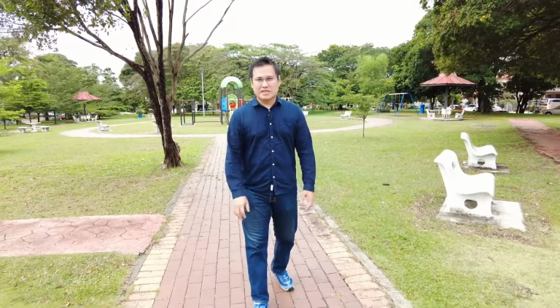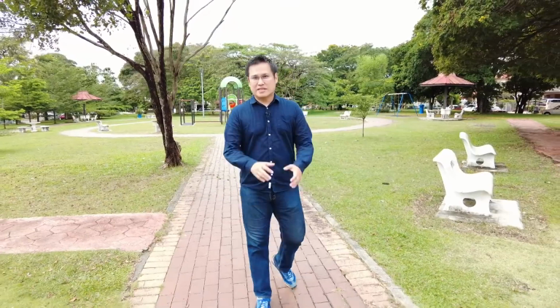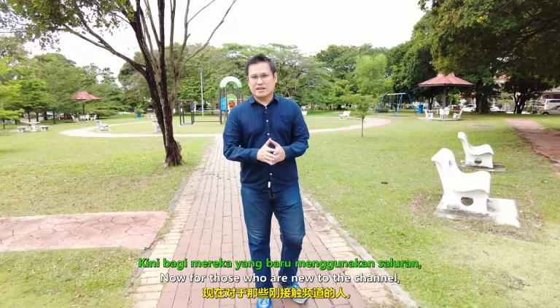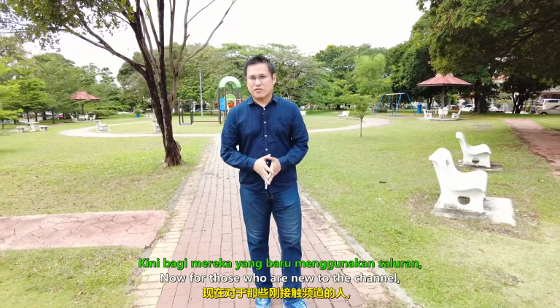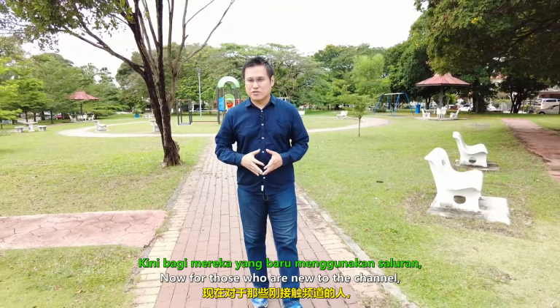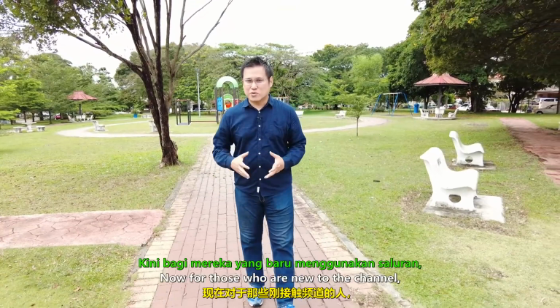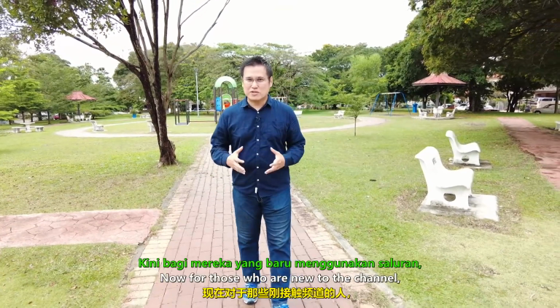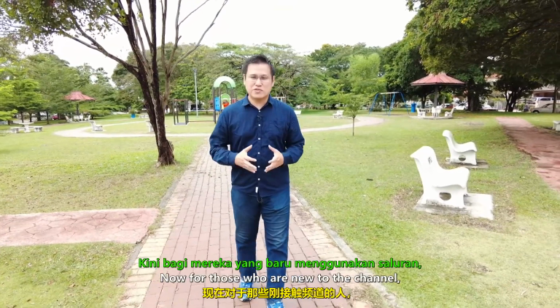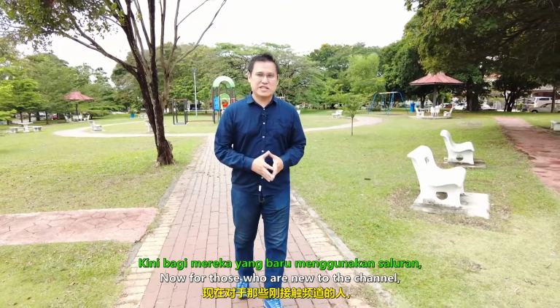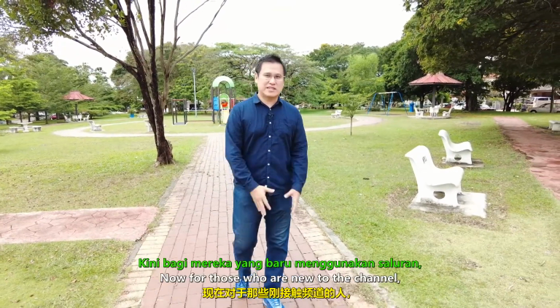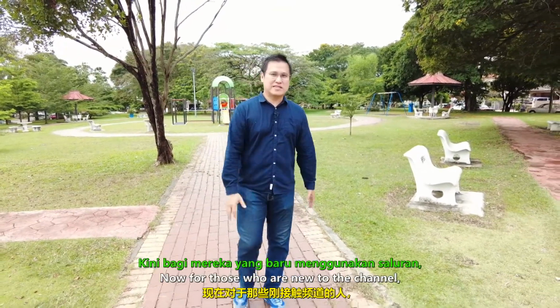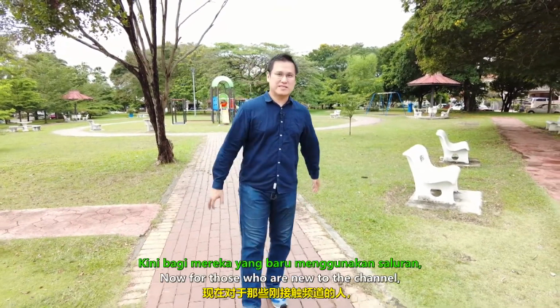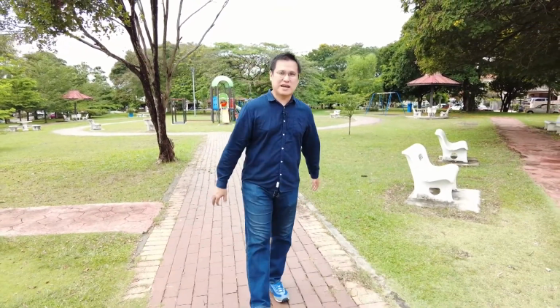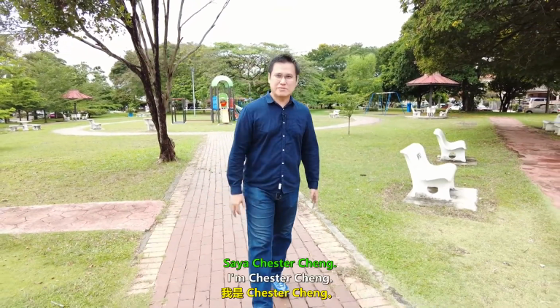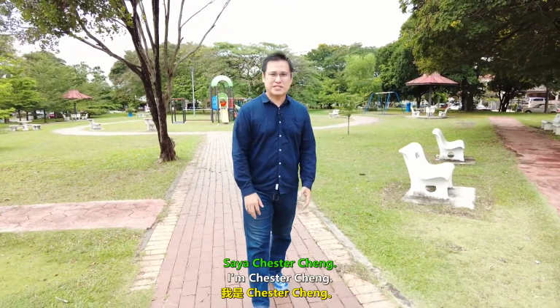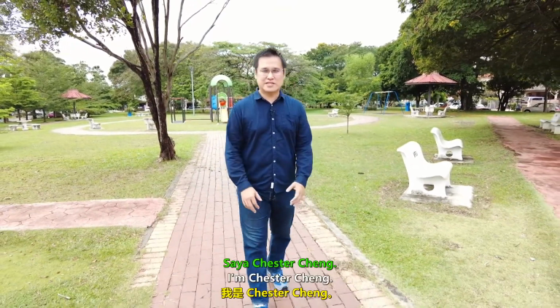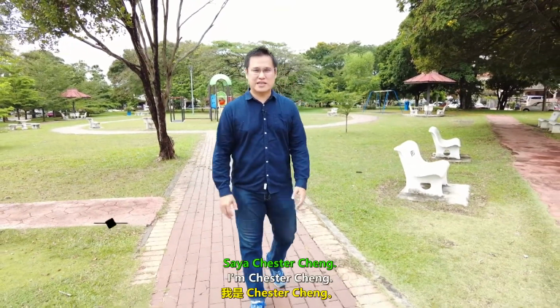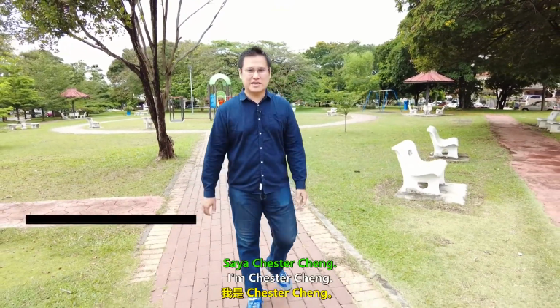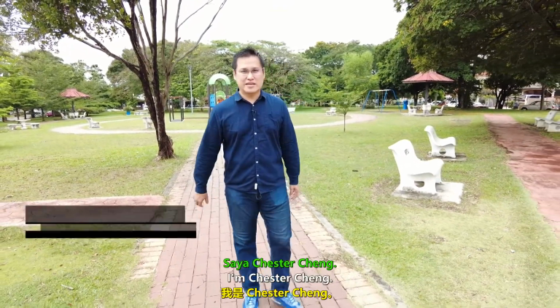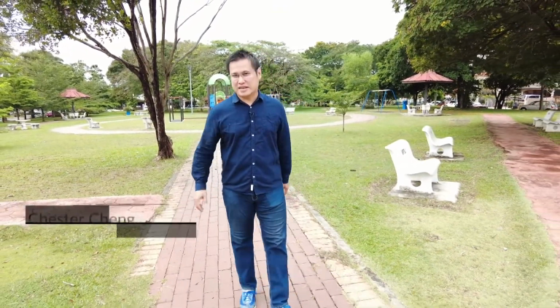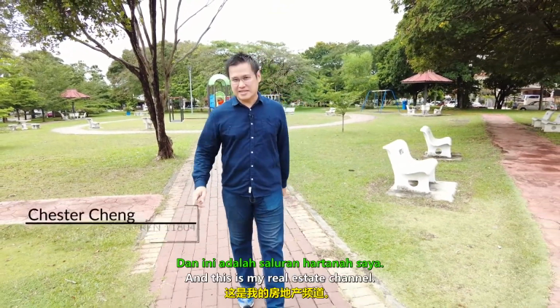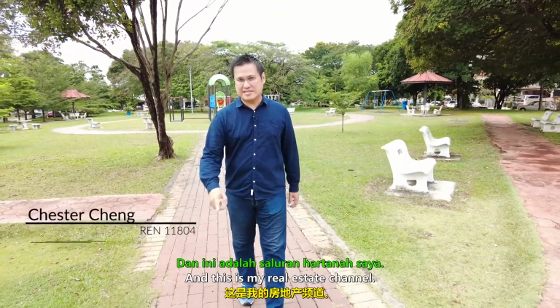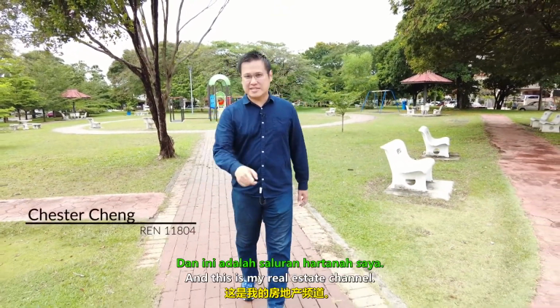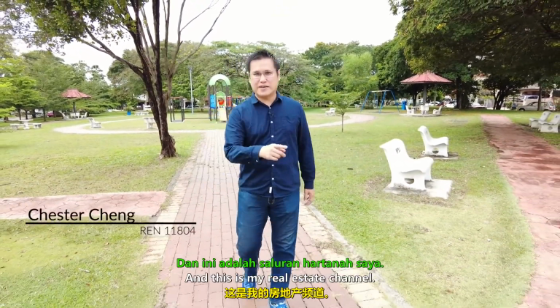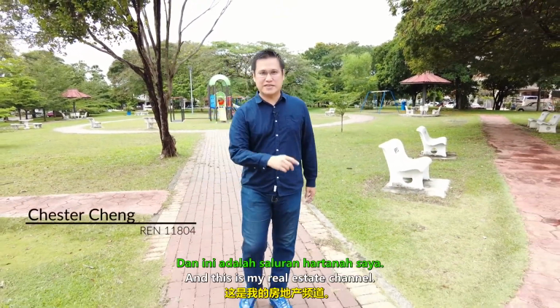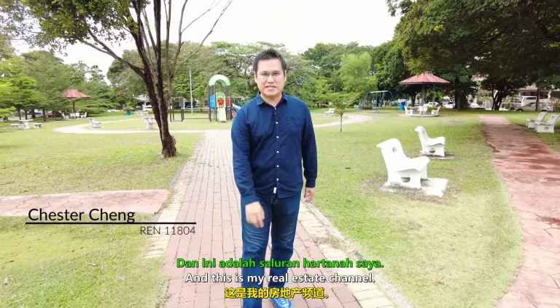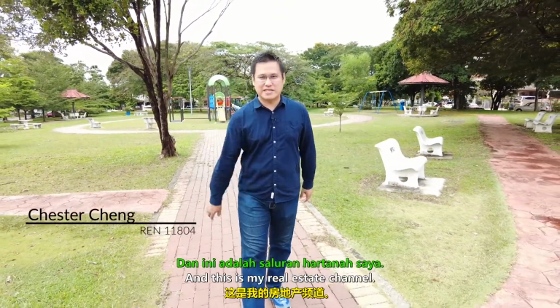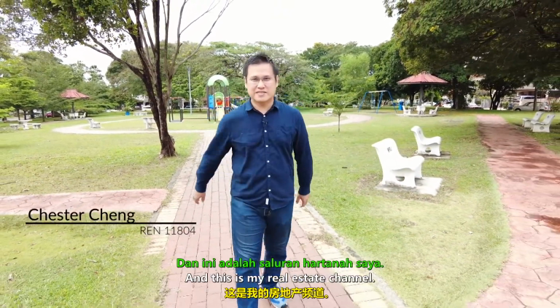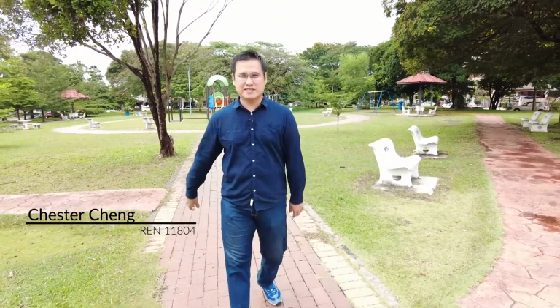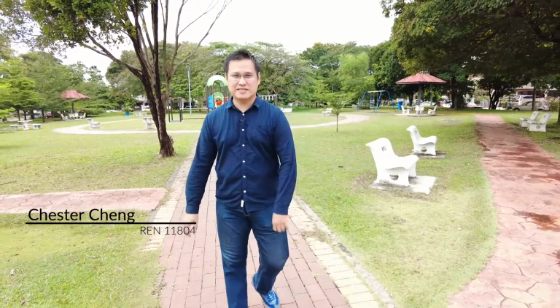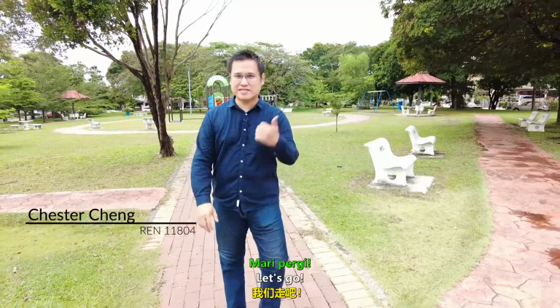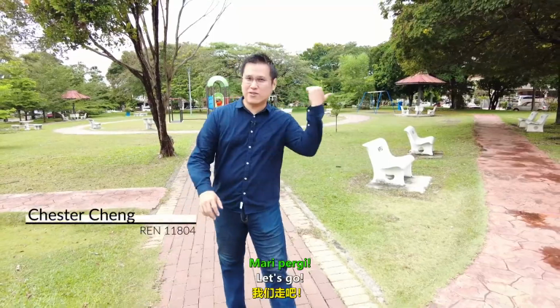Now for those who are new to this channel, I'm Chester Cheng and this is my real estate channel. Let's go!